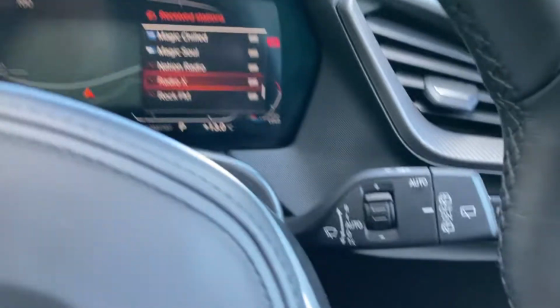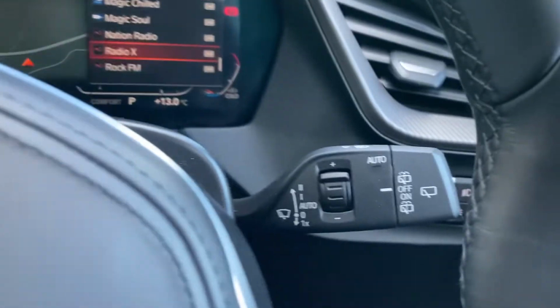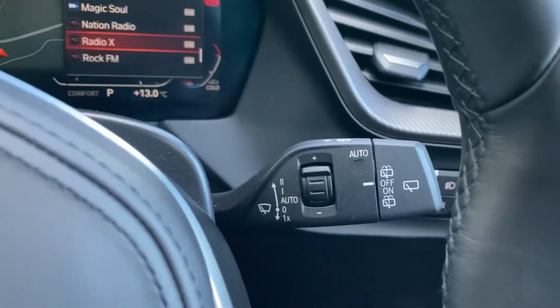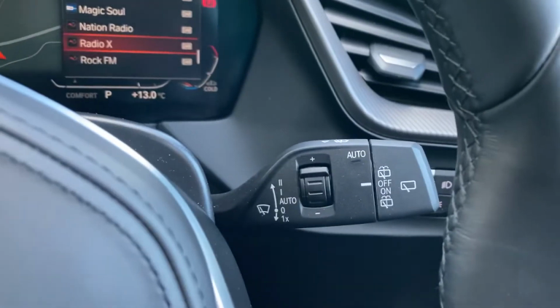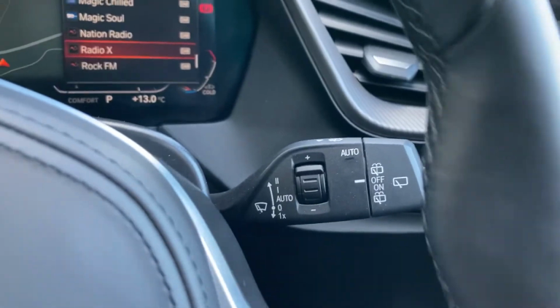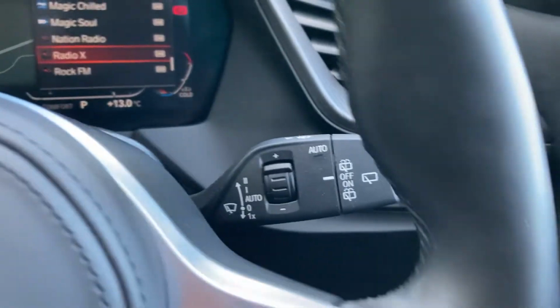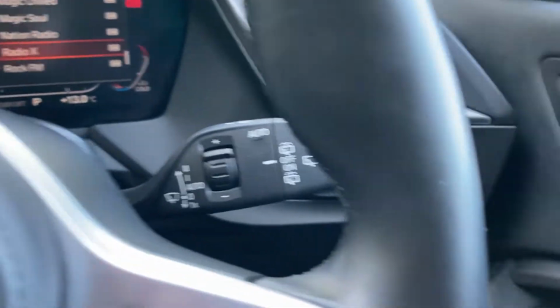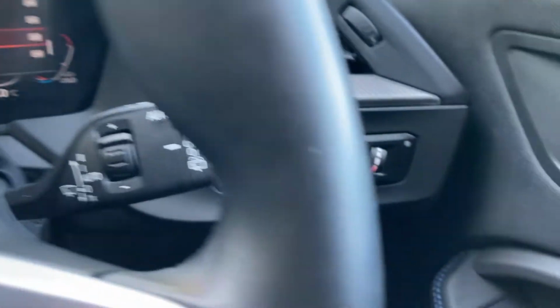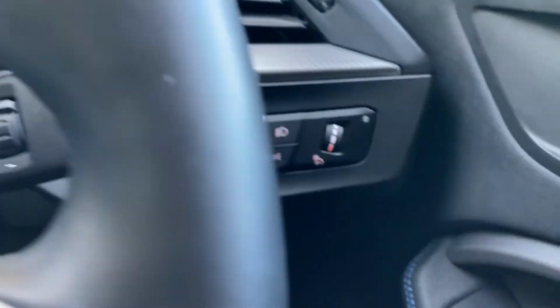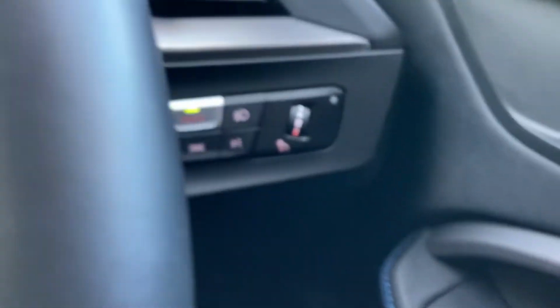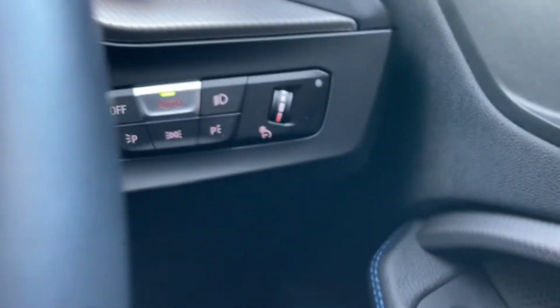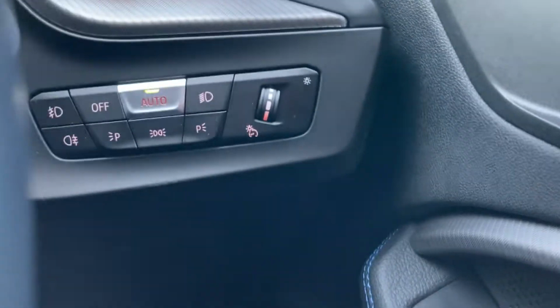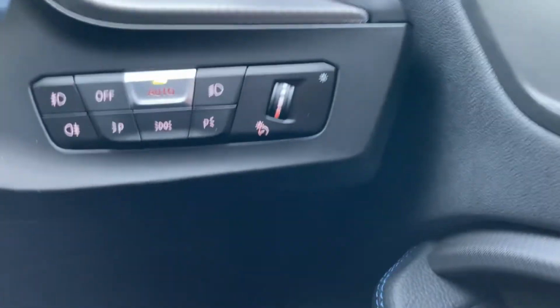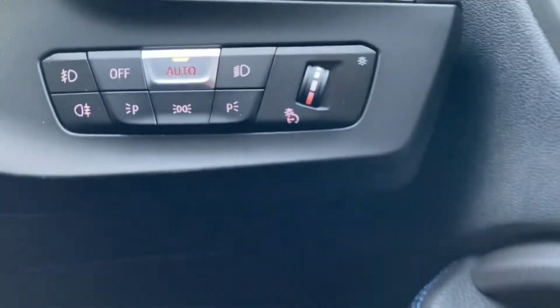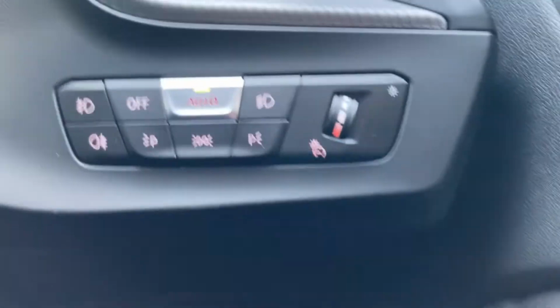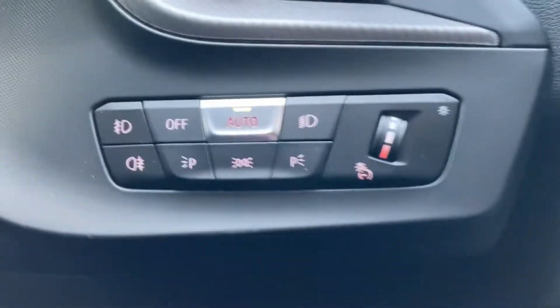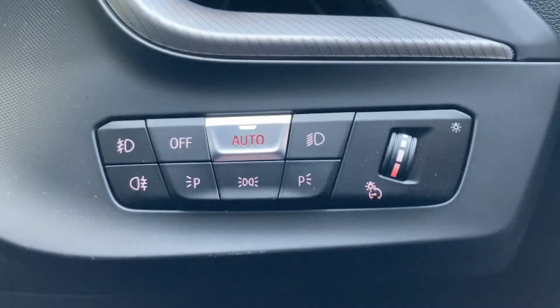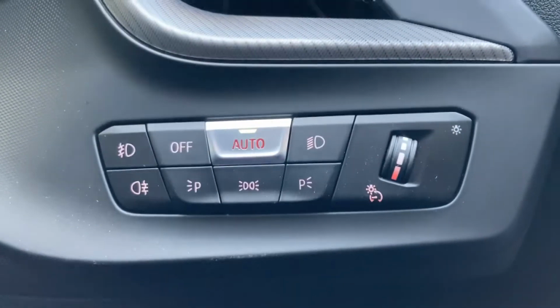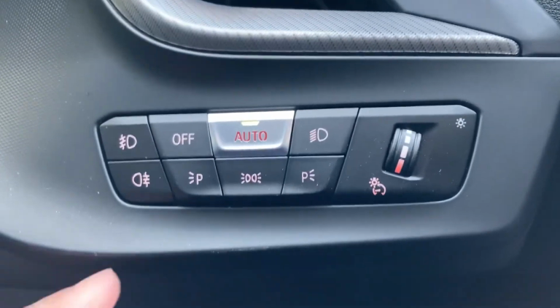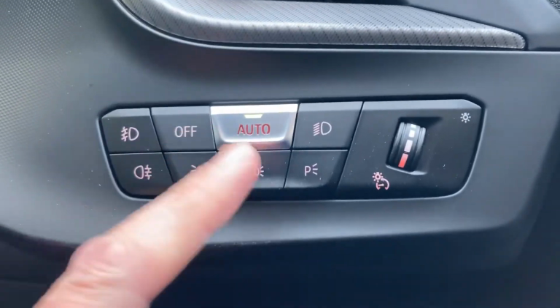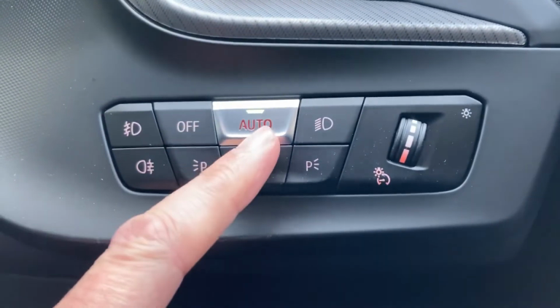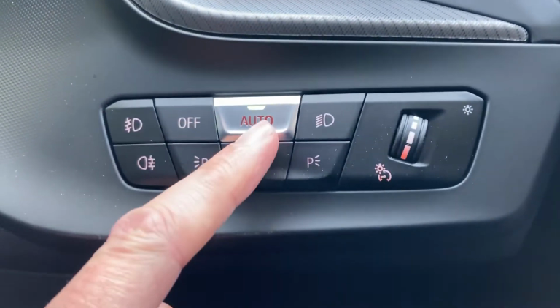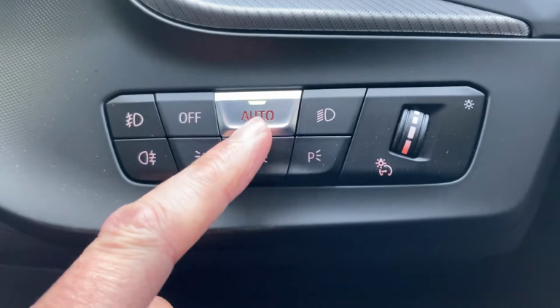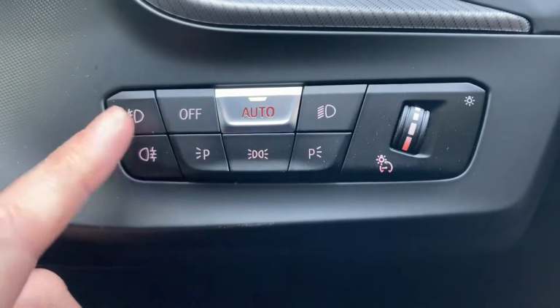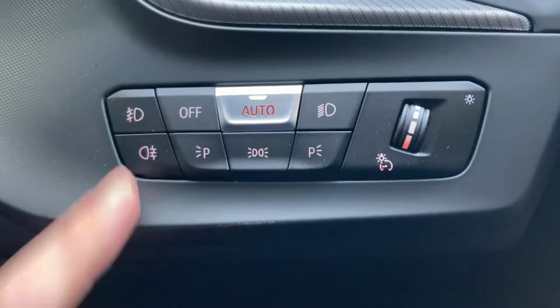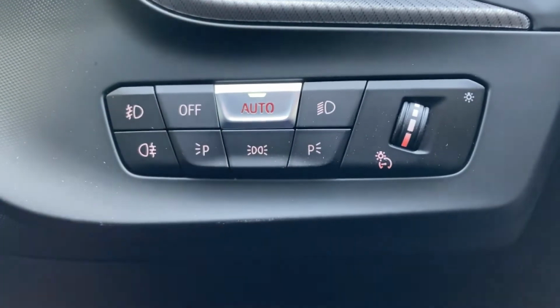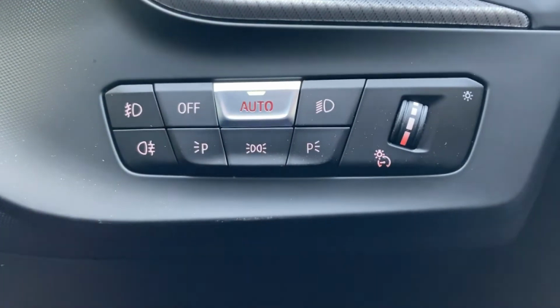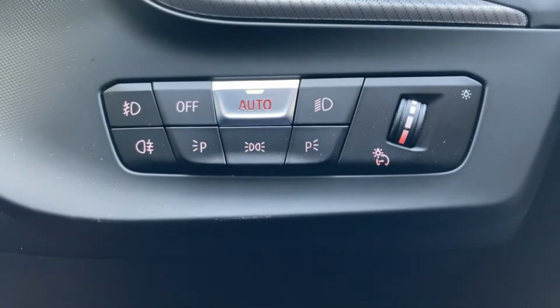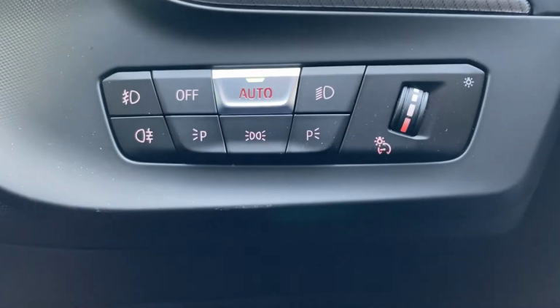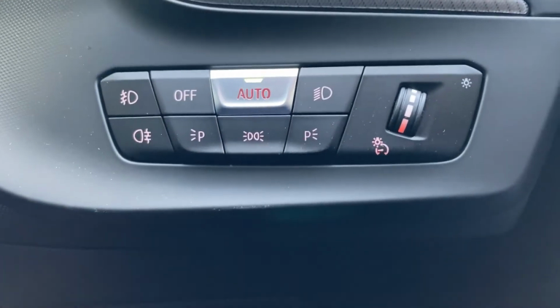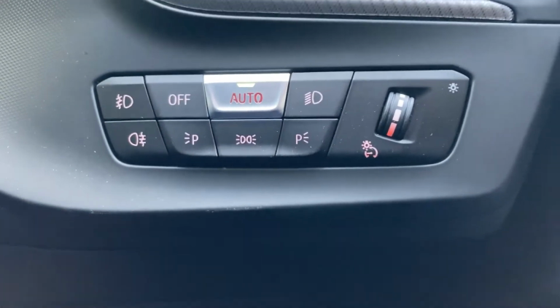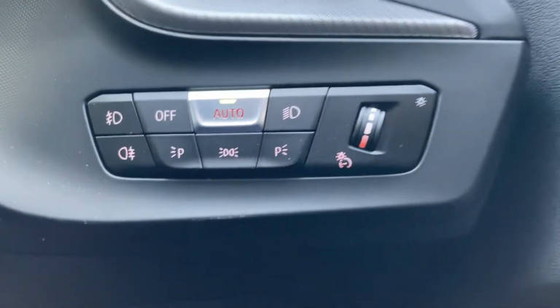You've also got automatic wipers along with front and rear fog lights as well.